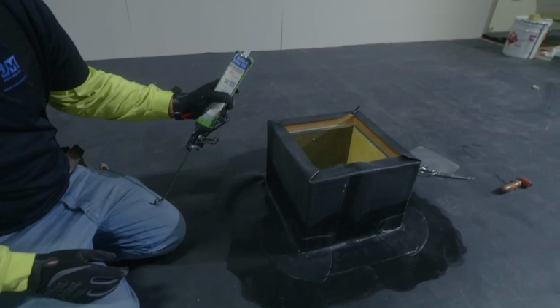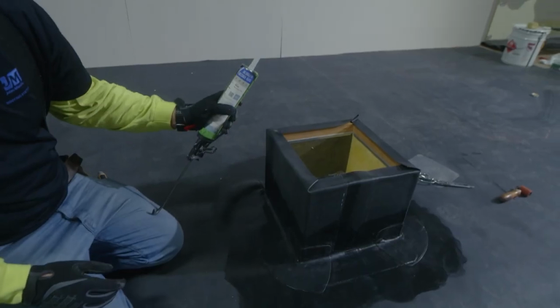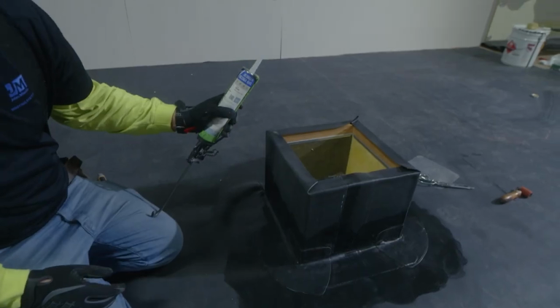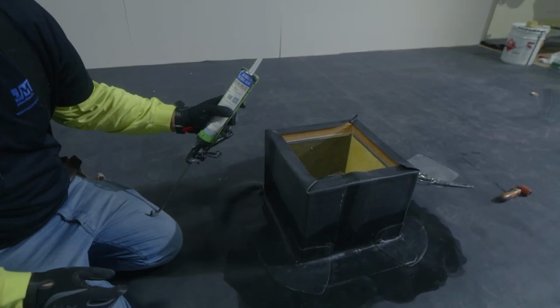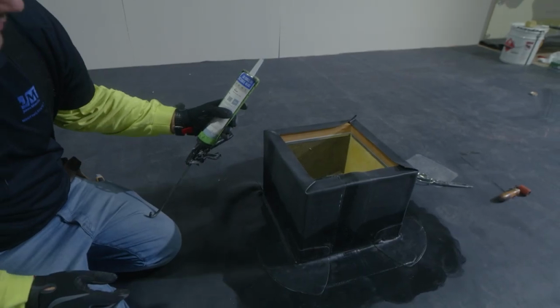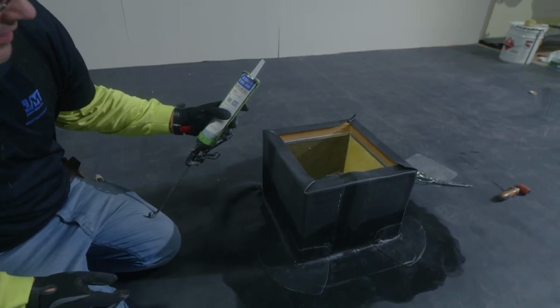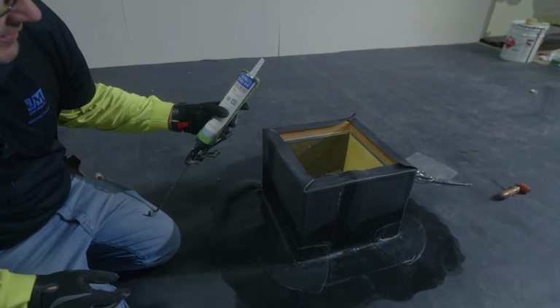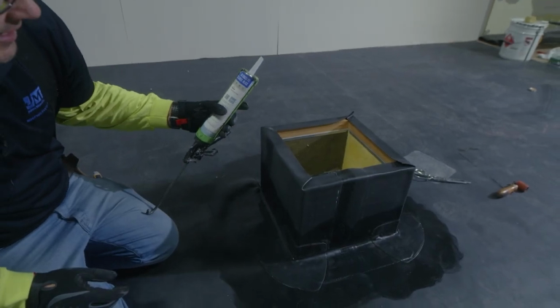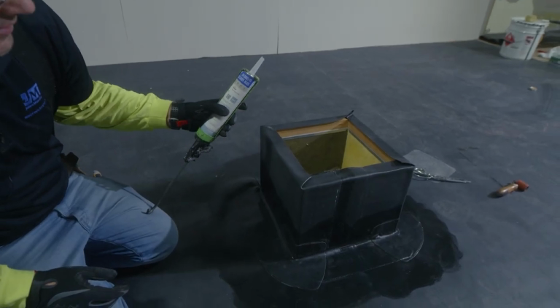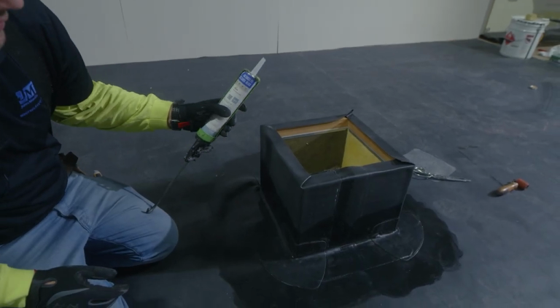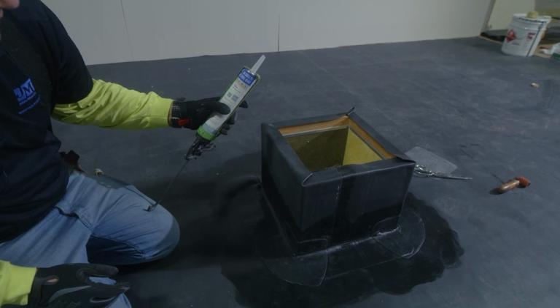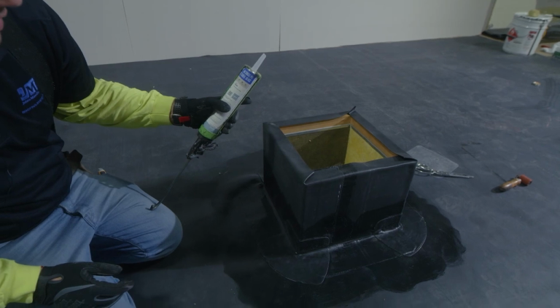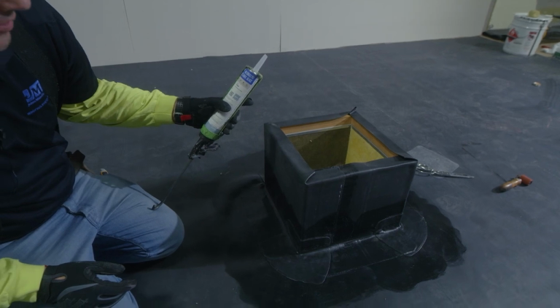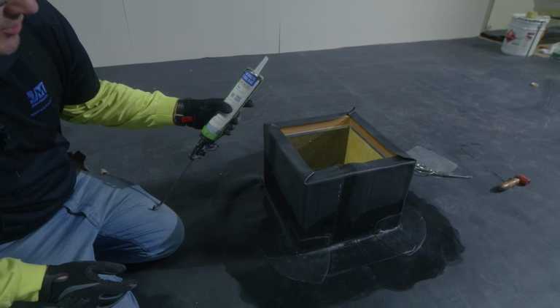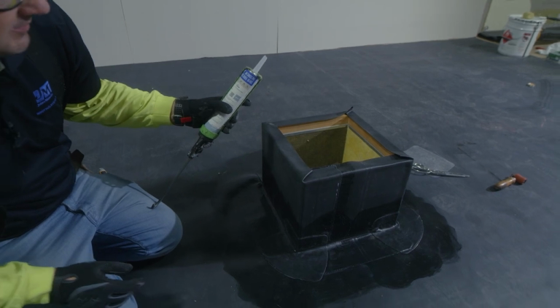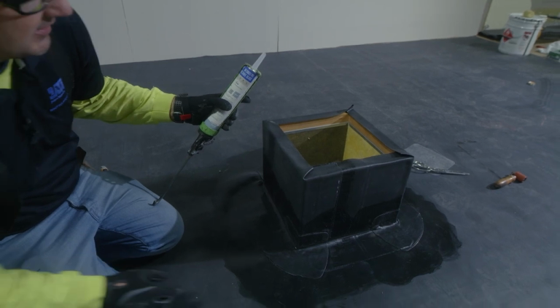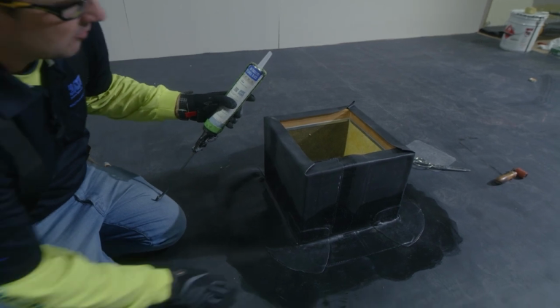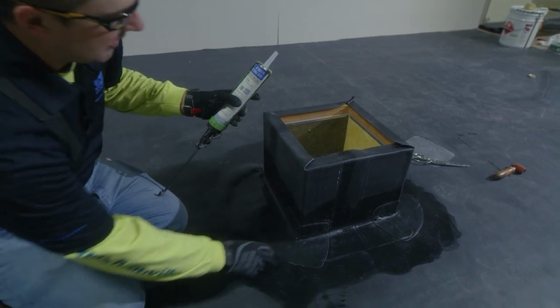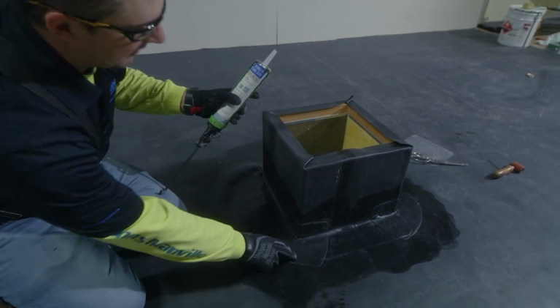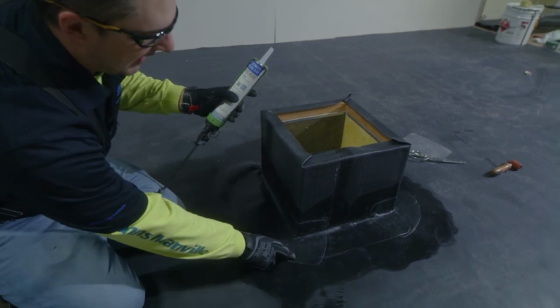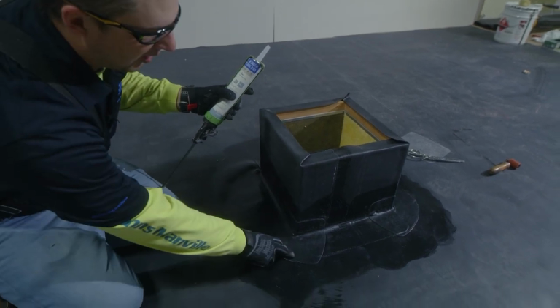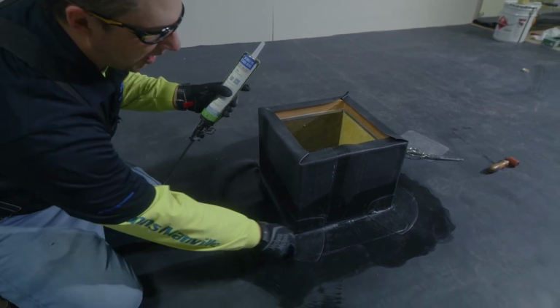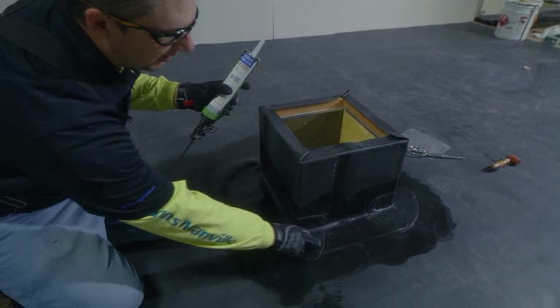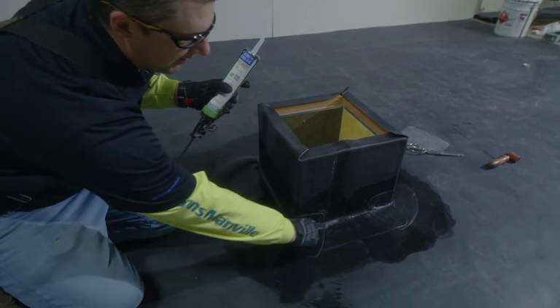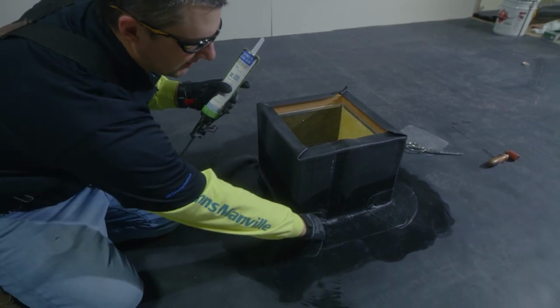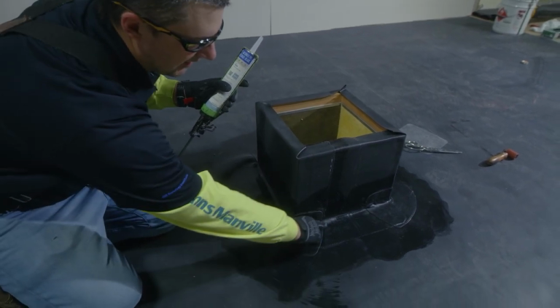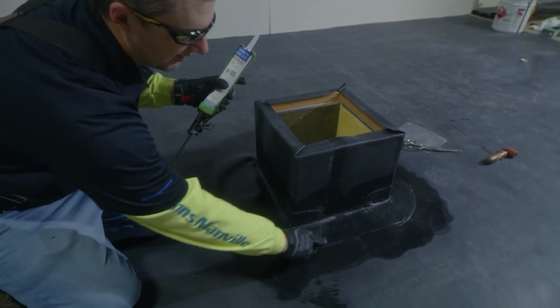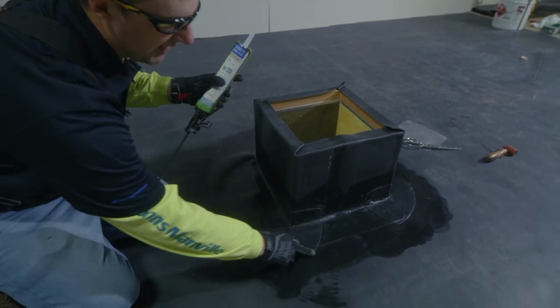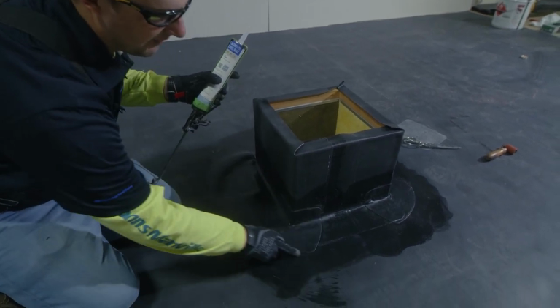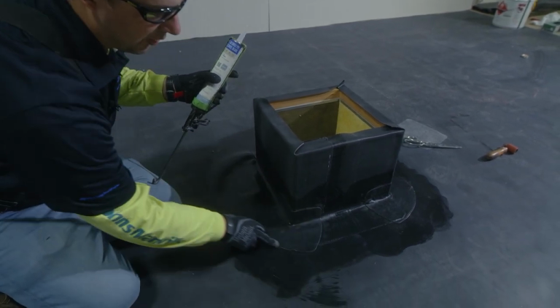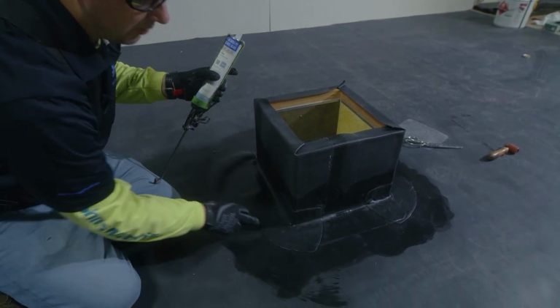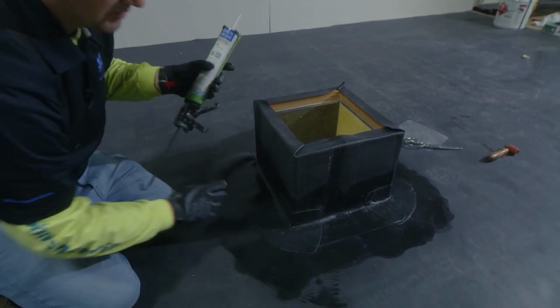The last step we have to take is to install our GM single ply lap caulk to the outside of our corners.